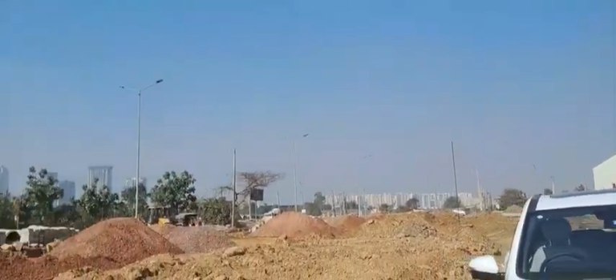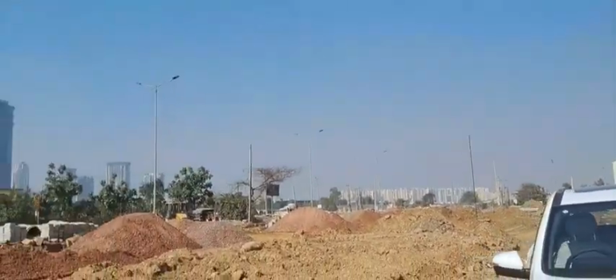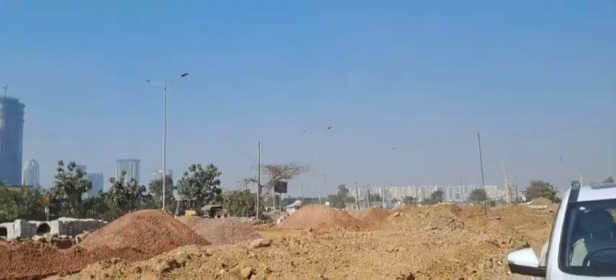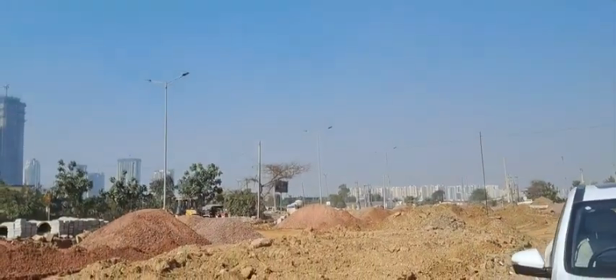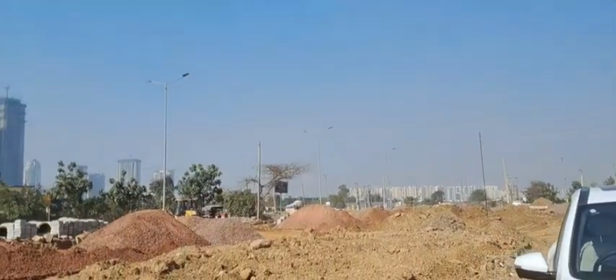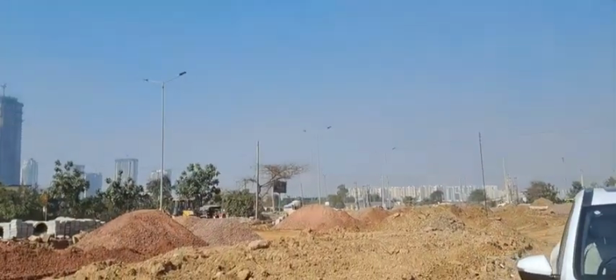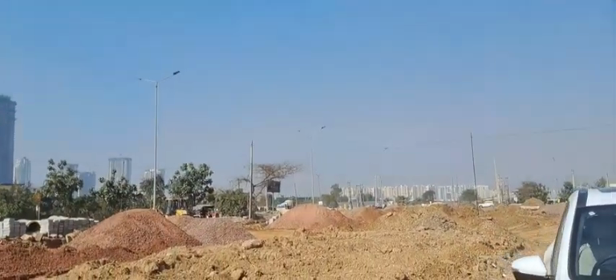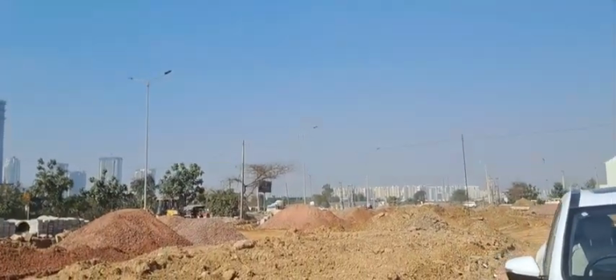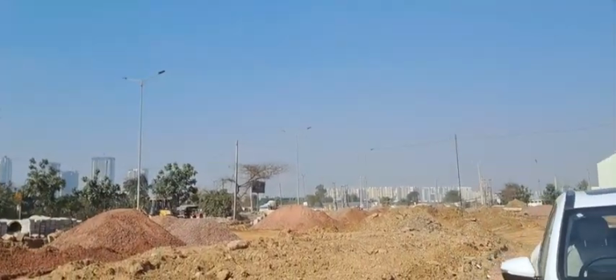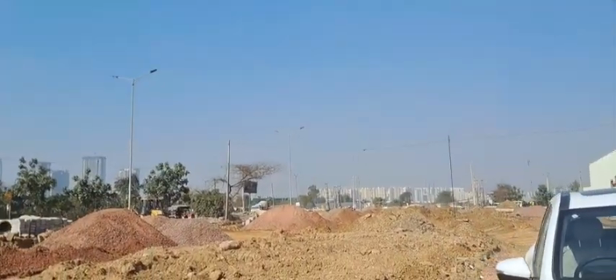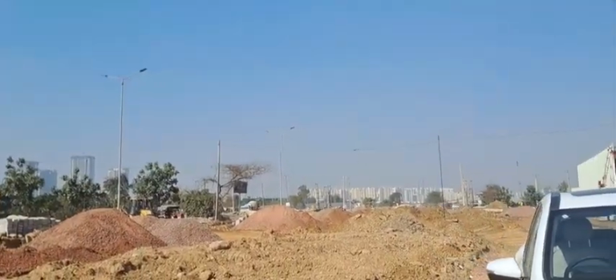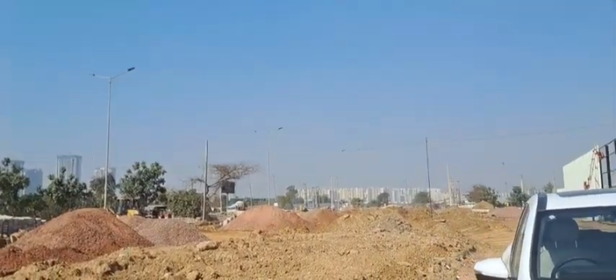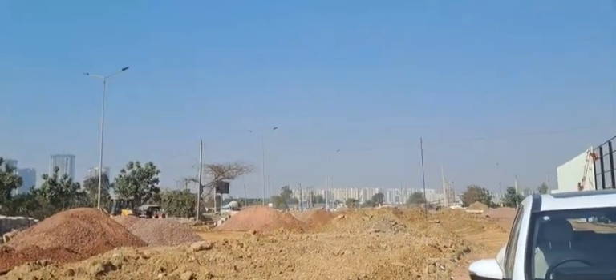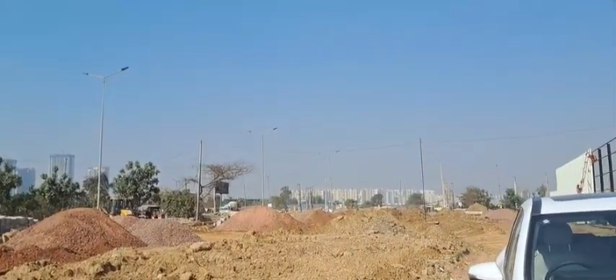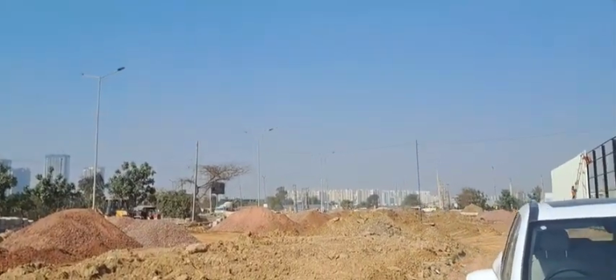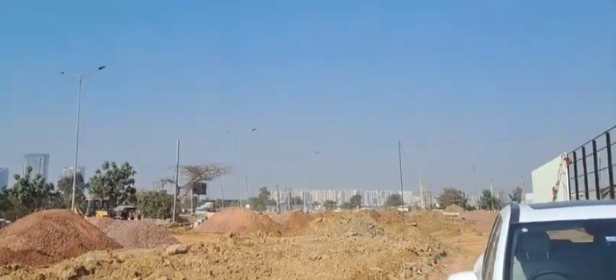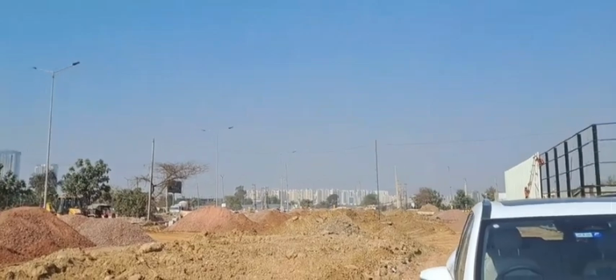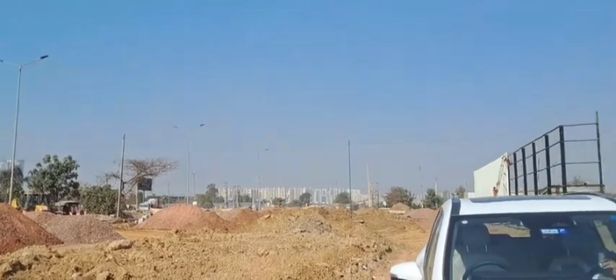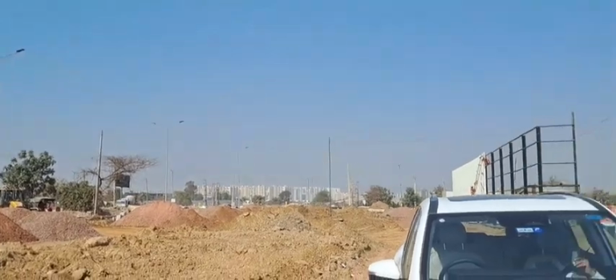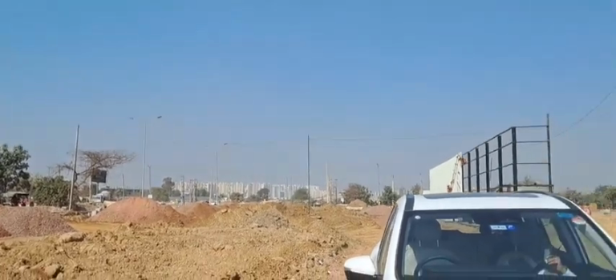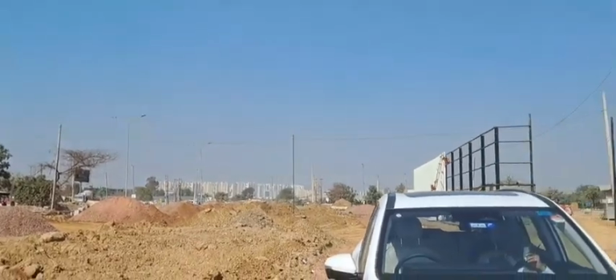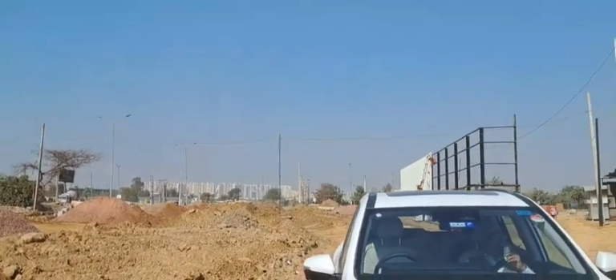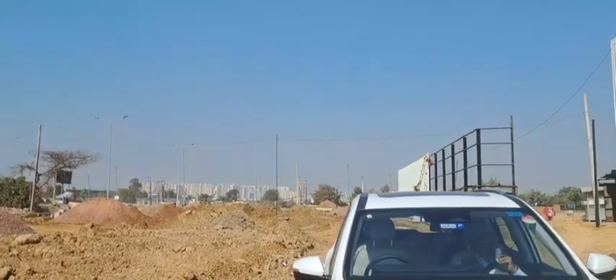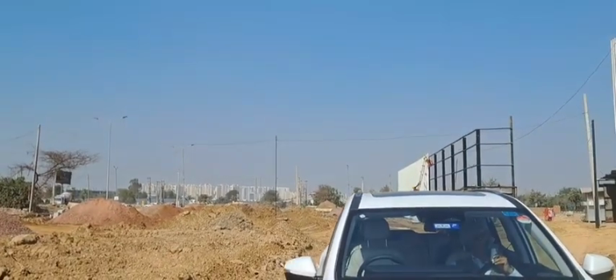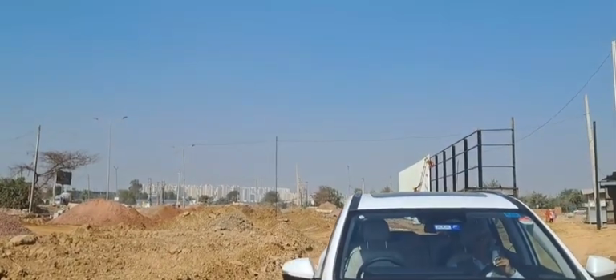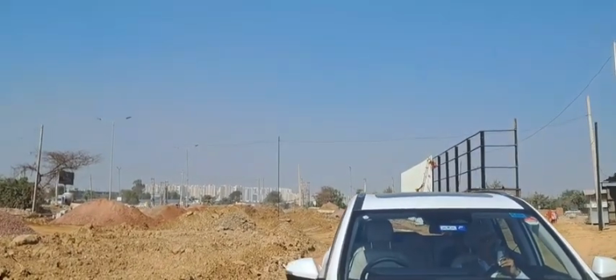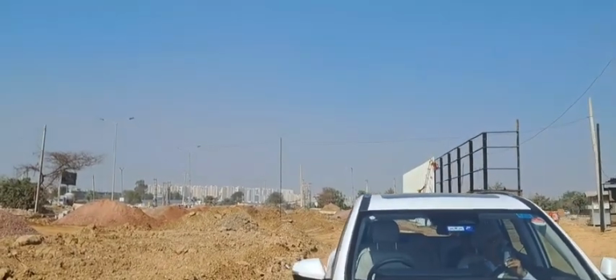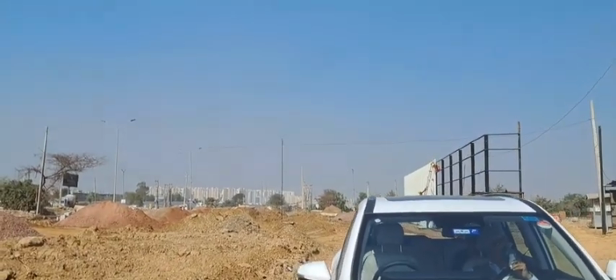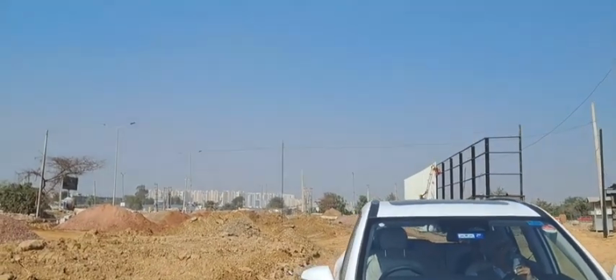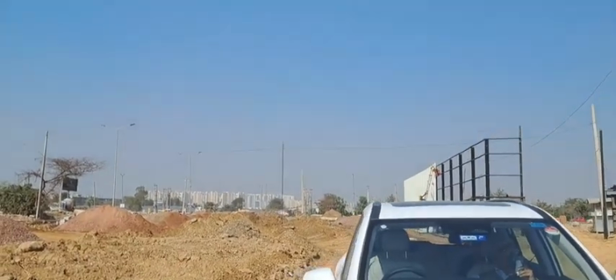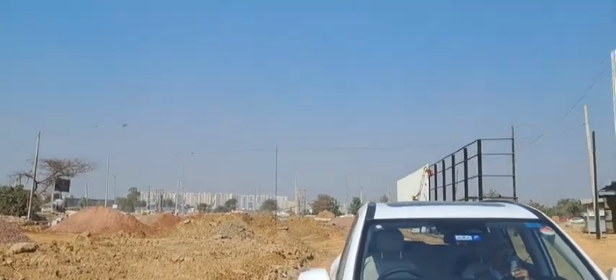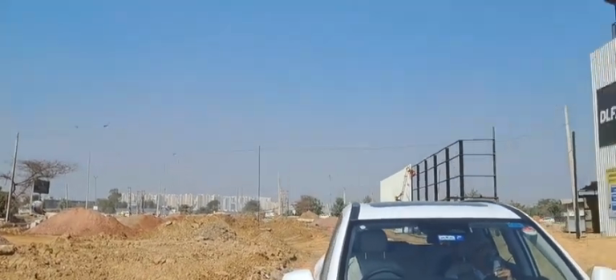On the left-hand side it will go towards Sohna, and on the right-hand side it comes from Gurgaon.